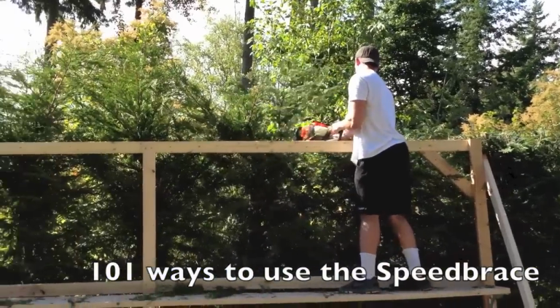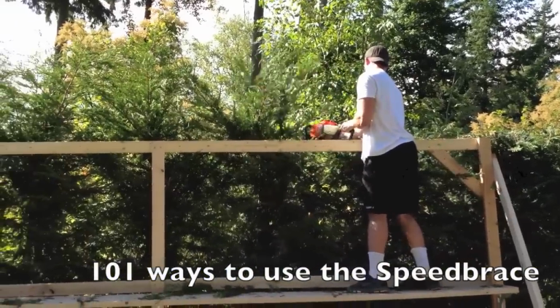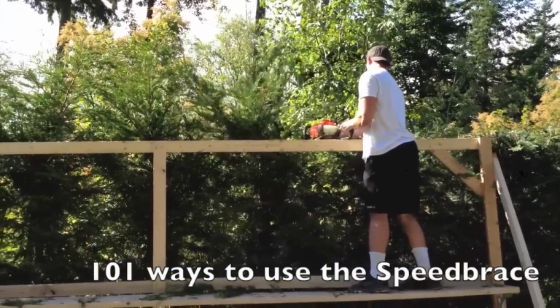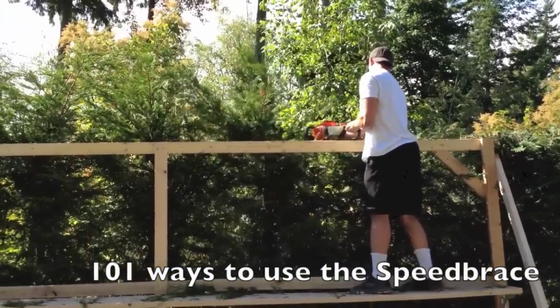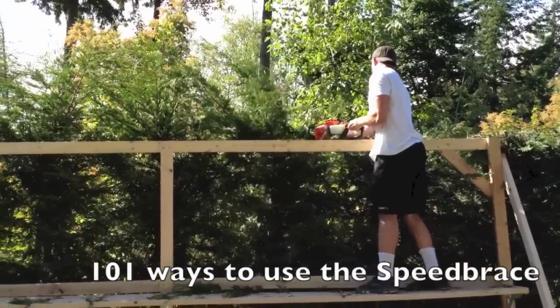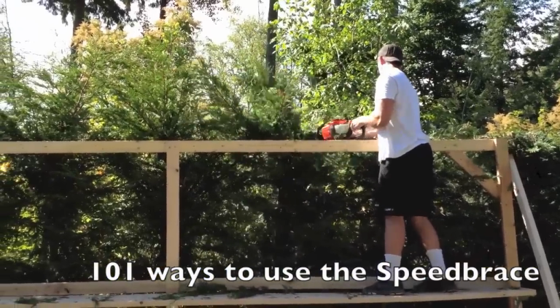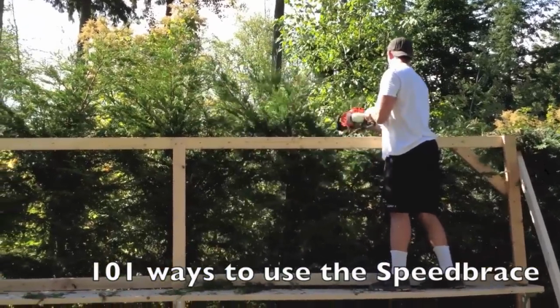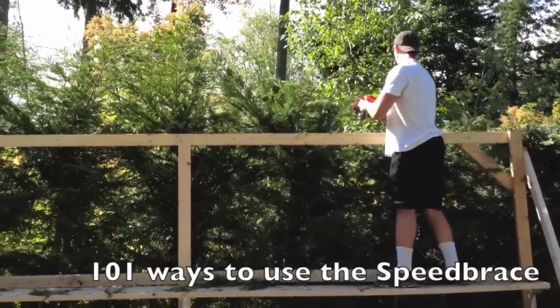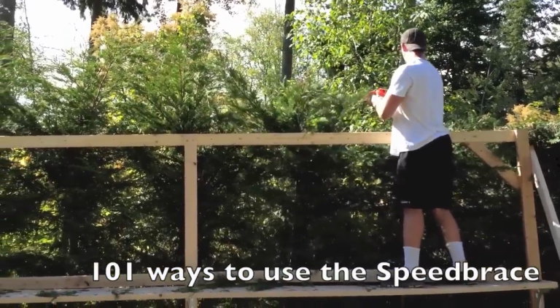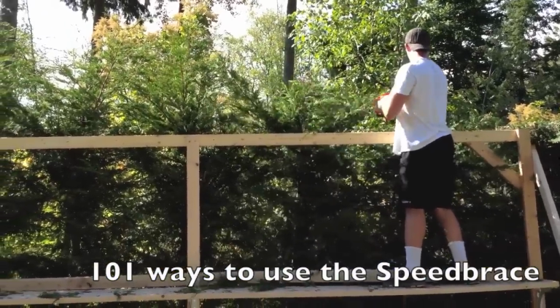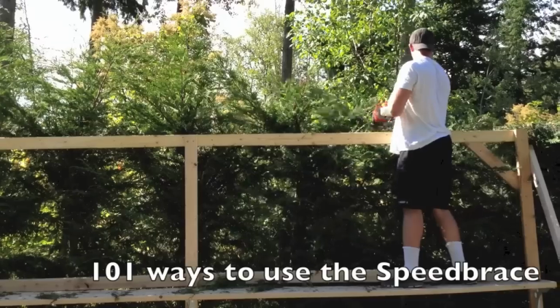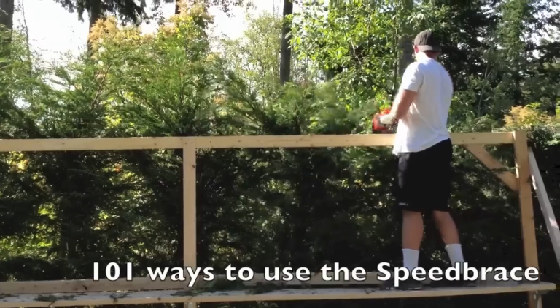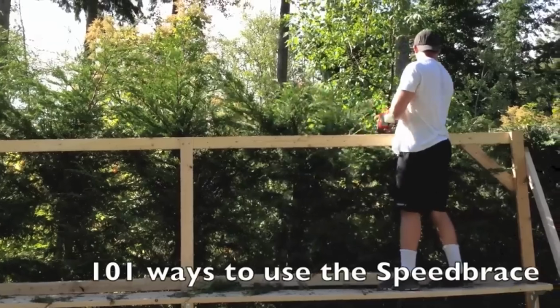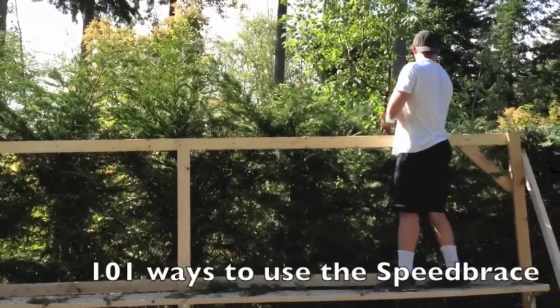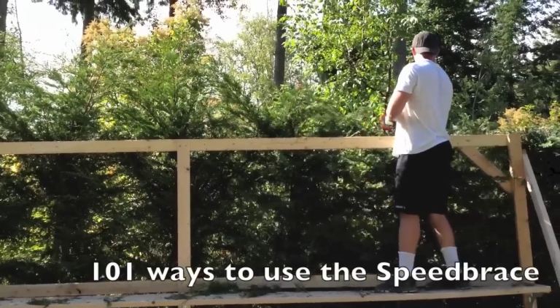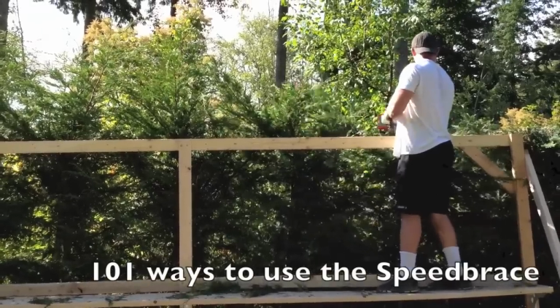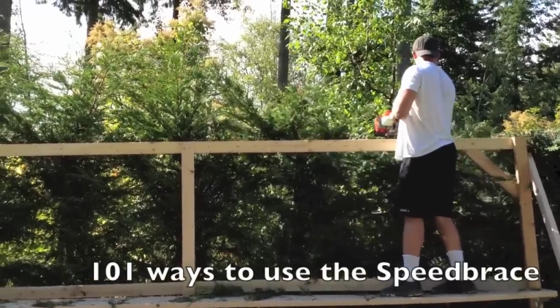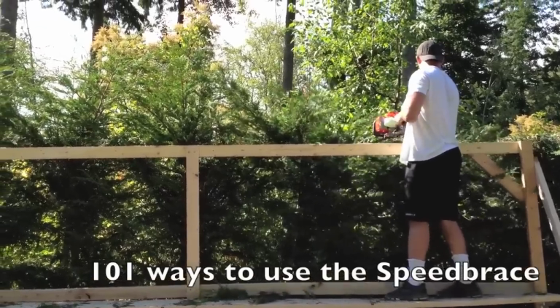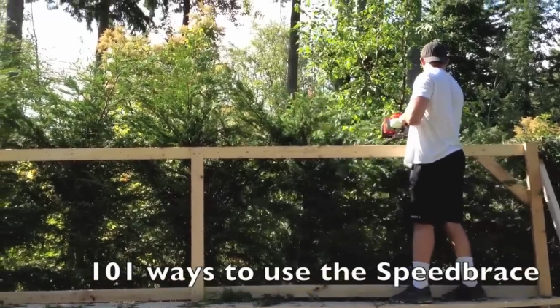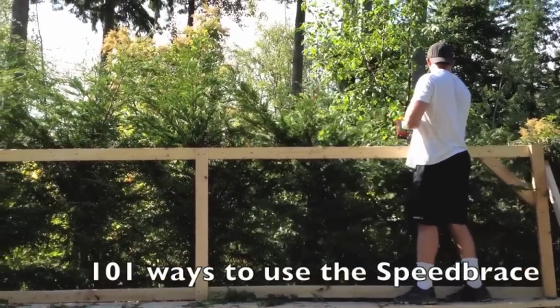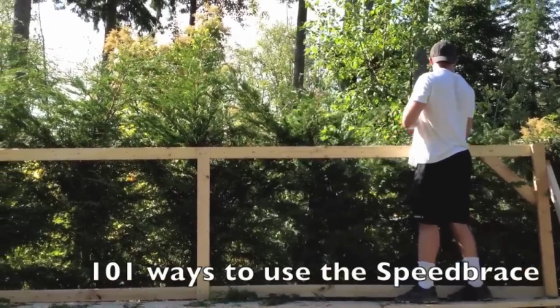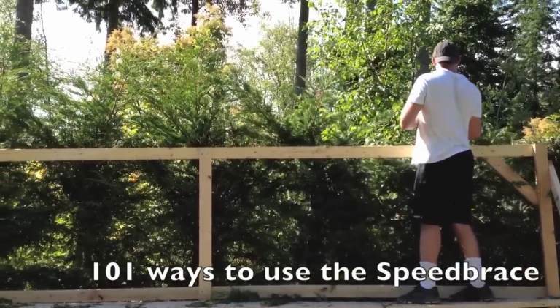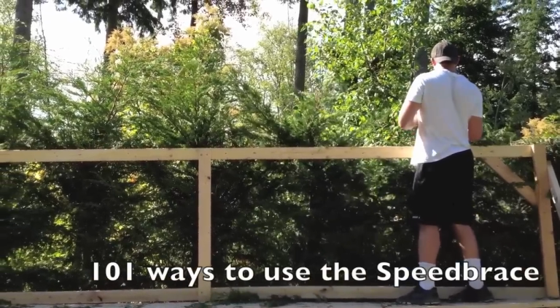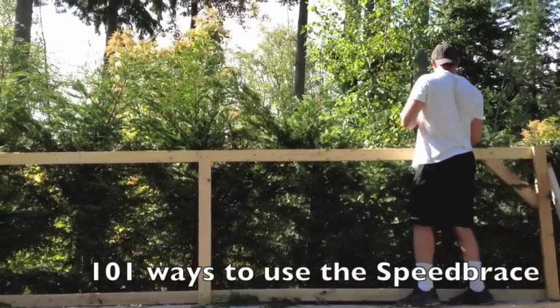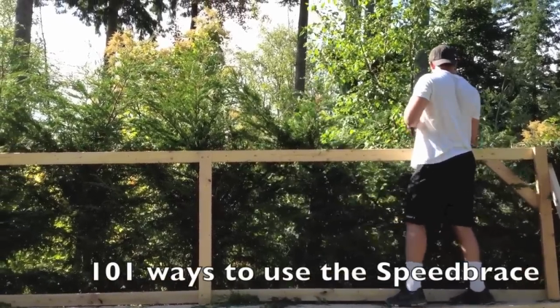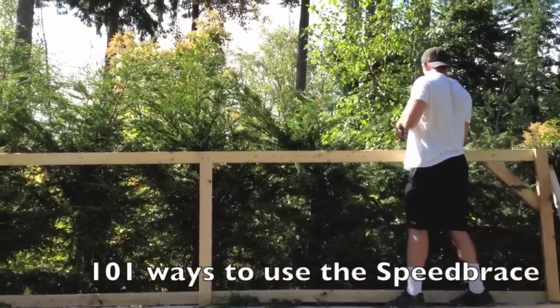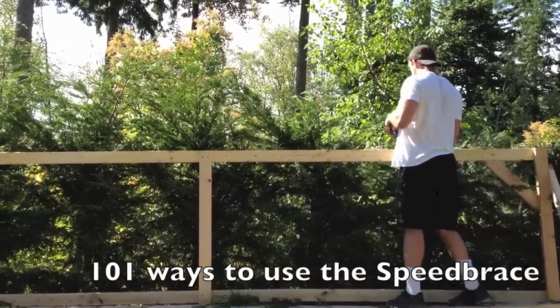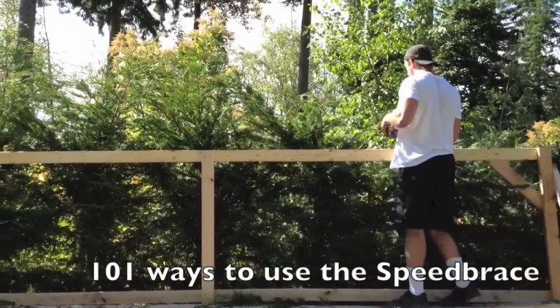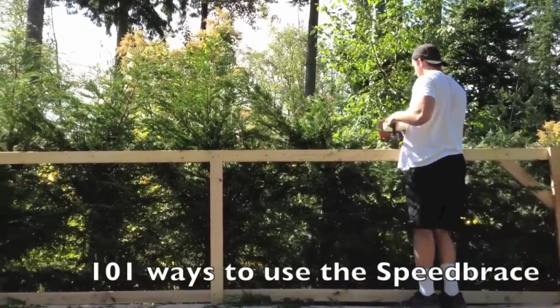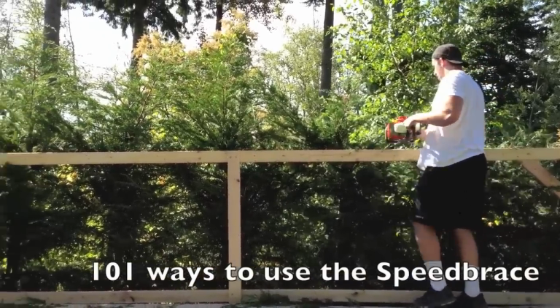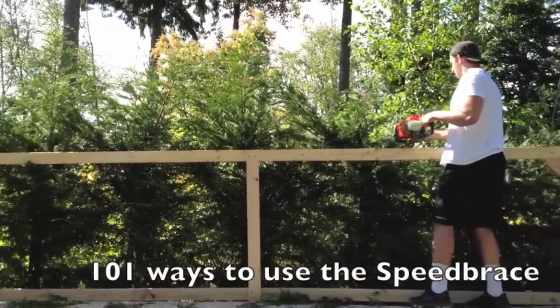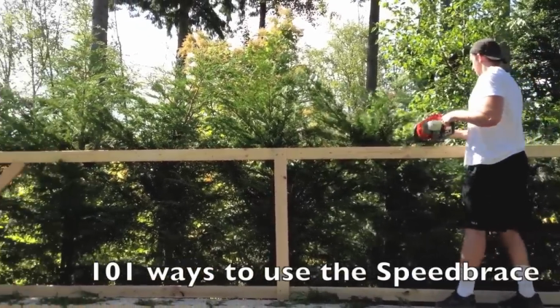The best thing is you can reach all the way to the back, so he trims the entire hedge from one side.